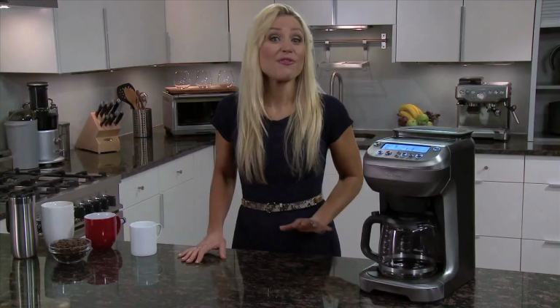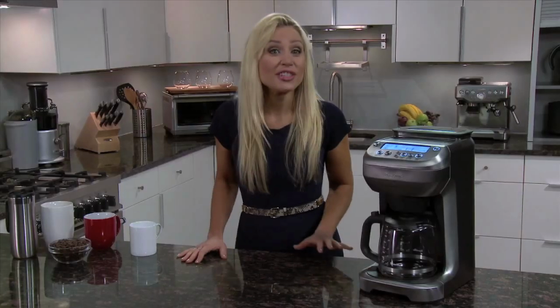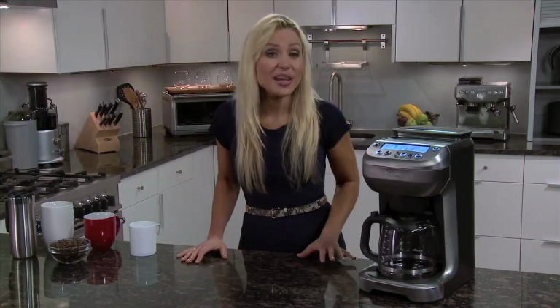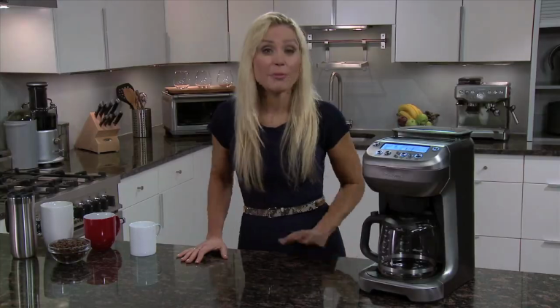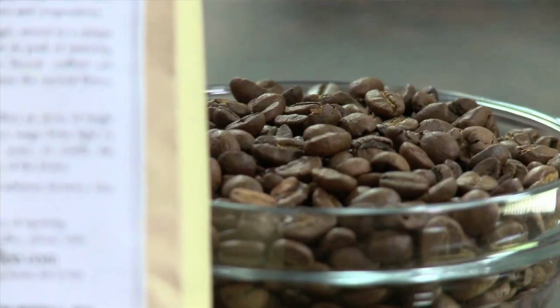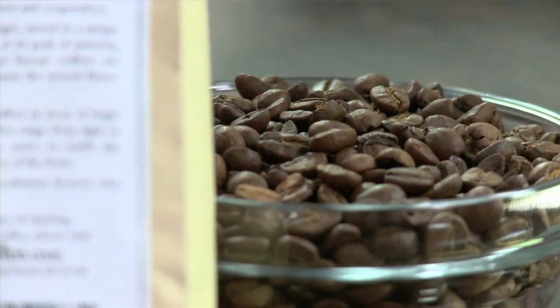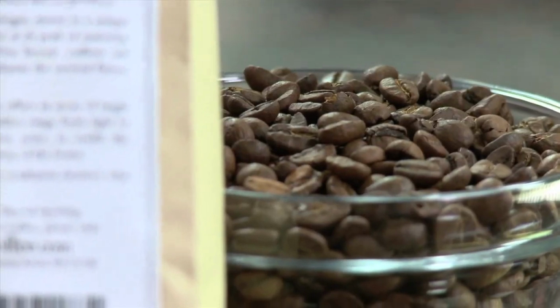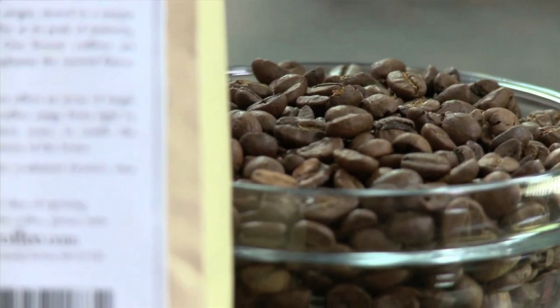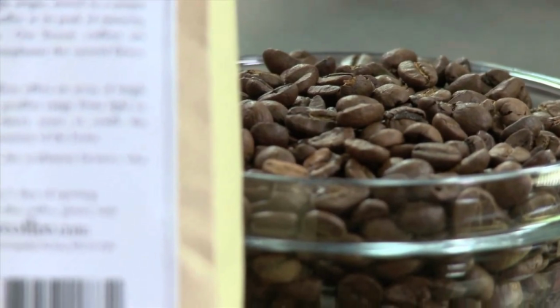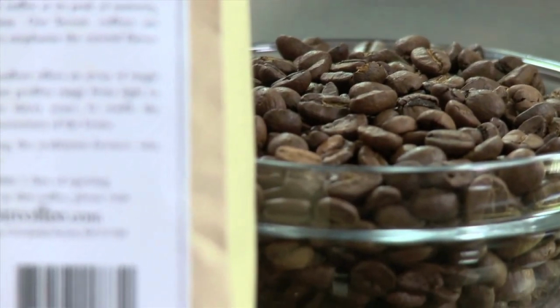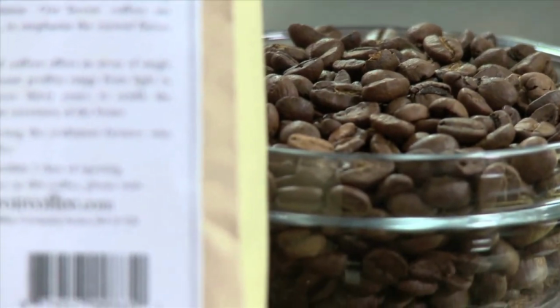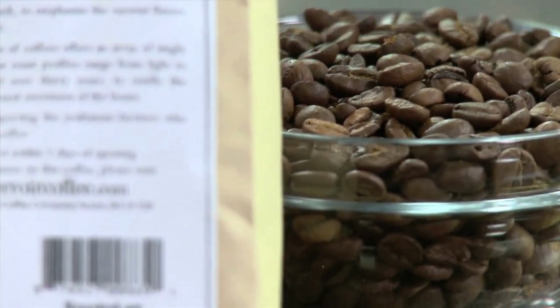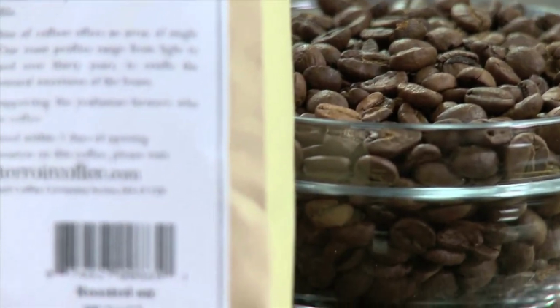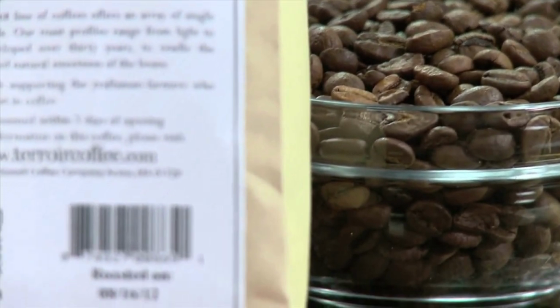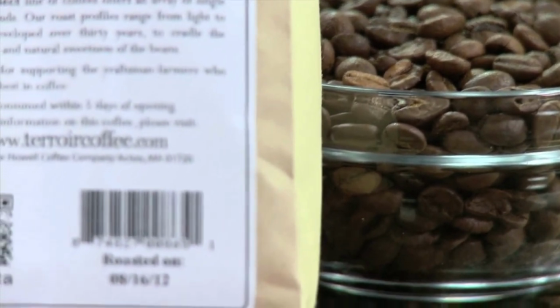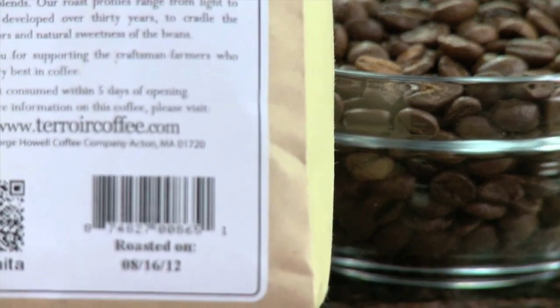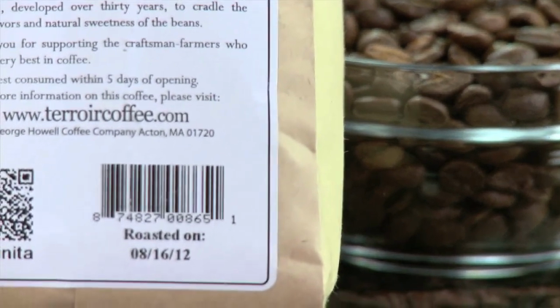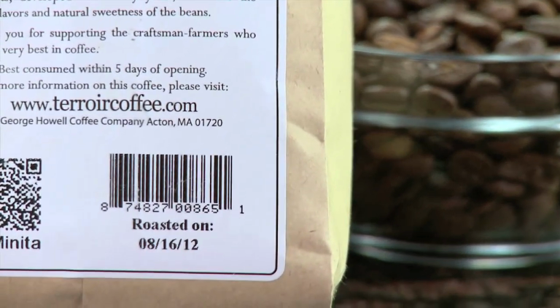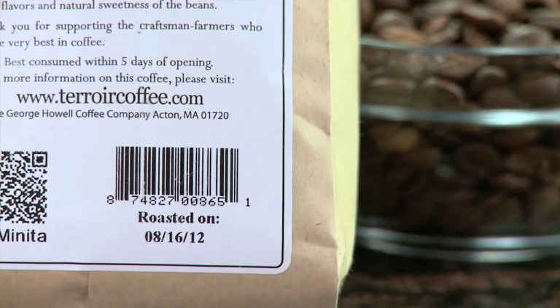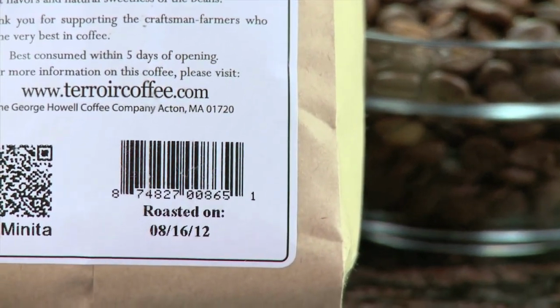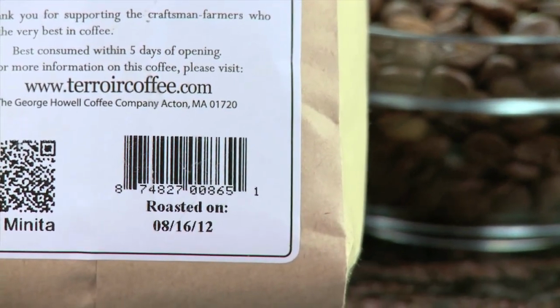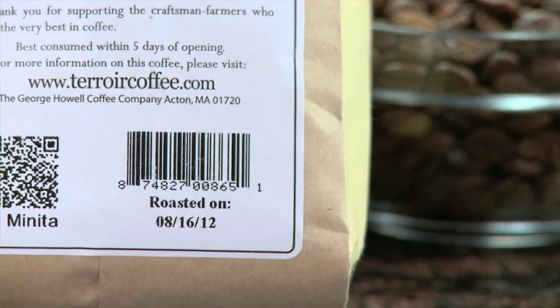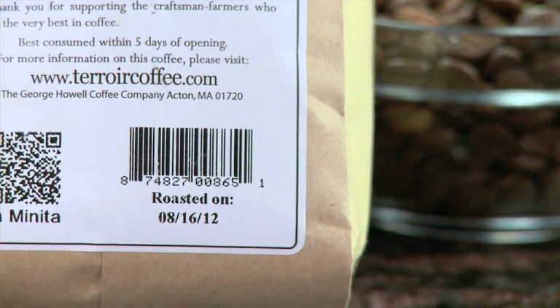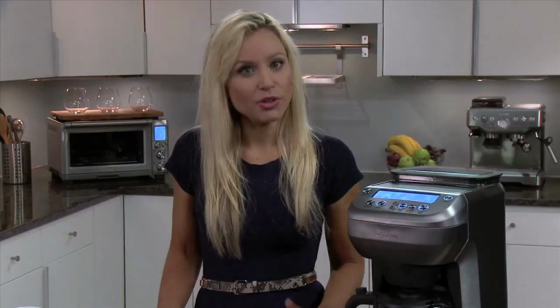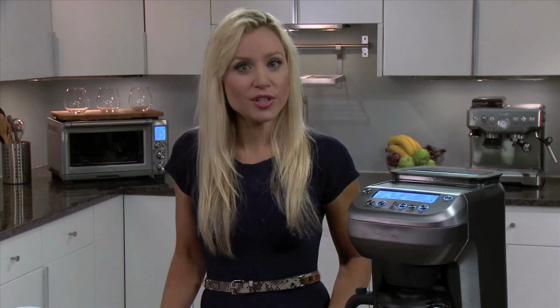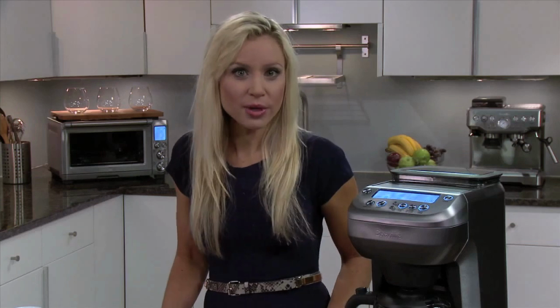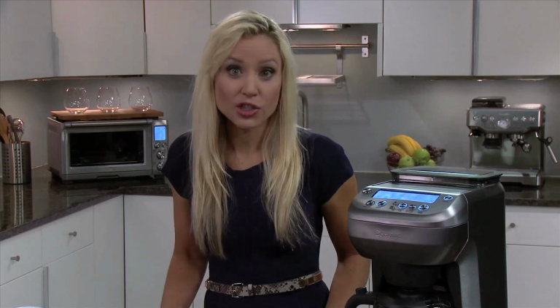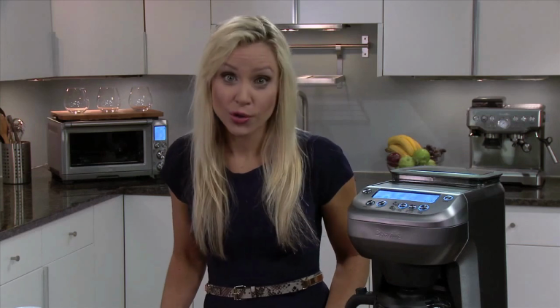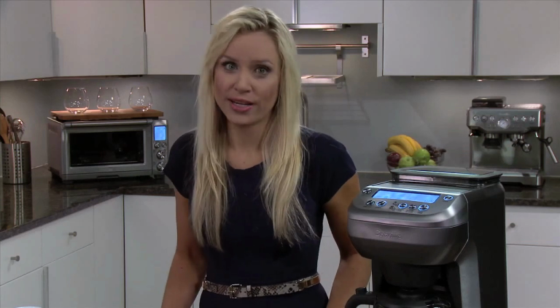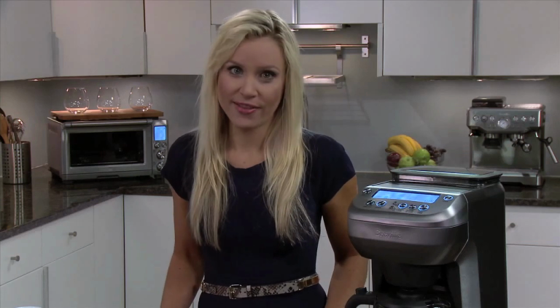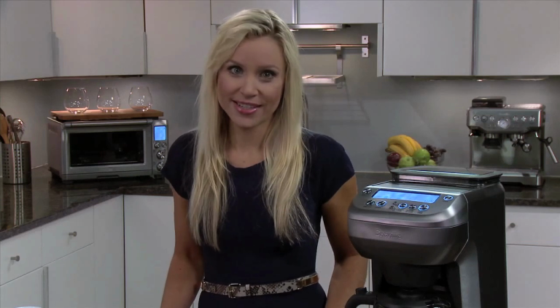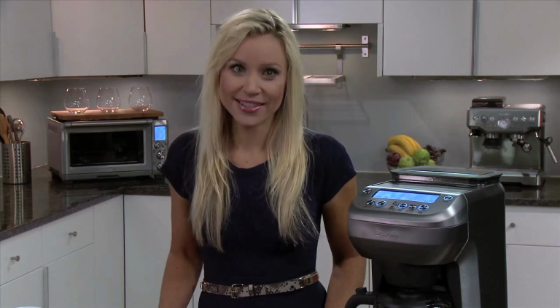For the freshest cup, use only whole beans. Always check the roasted-on date when buying beans and use them within two weeks of that date.